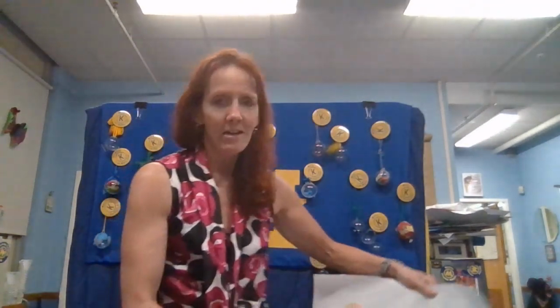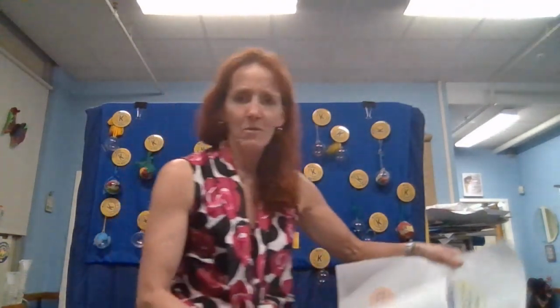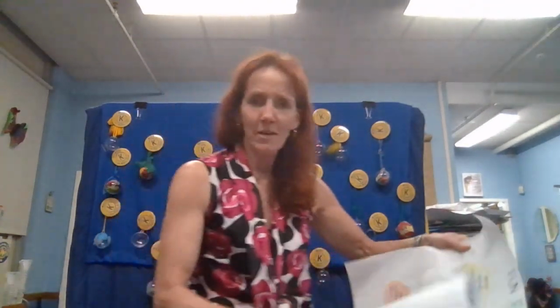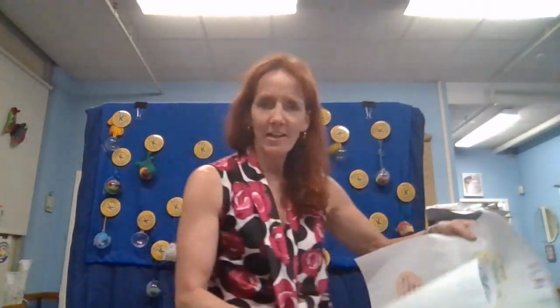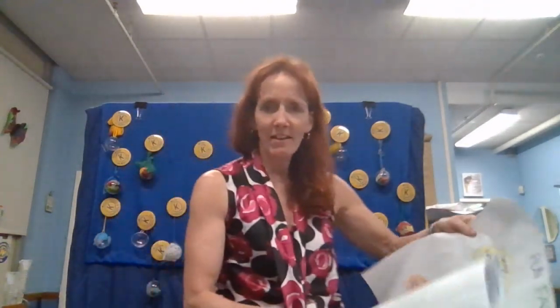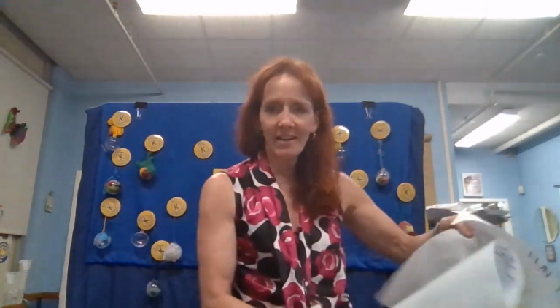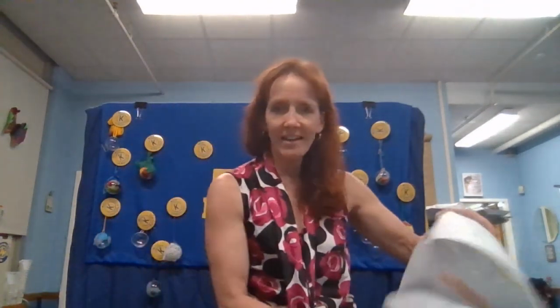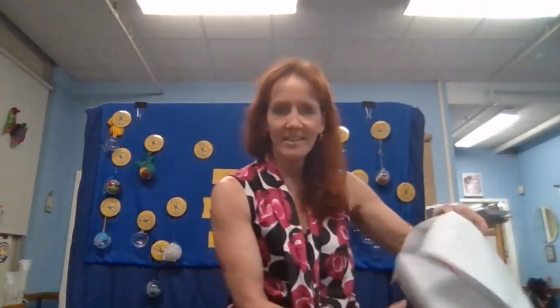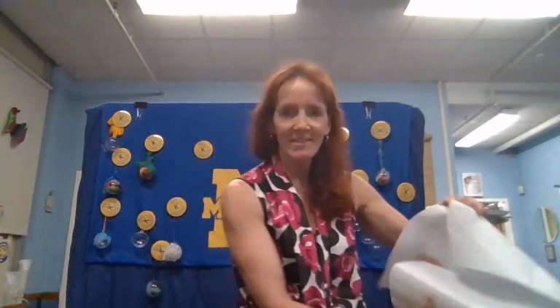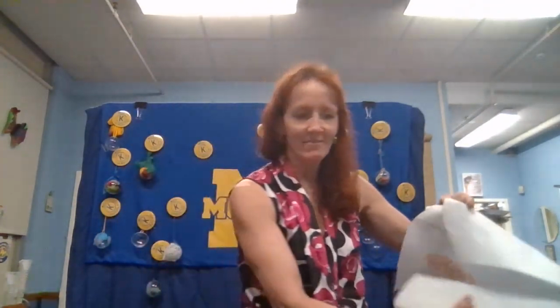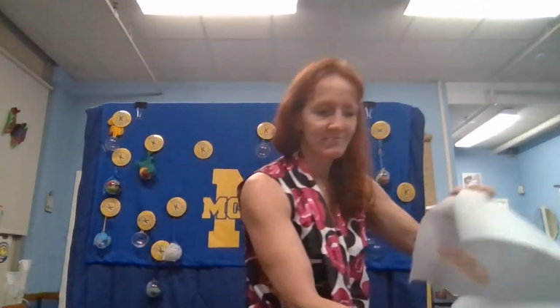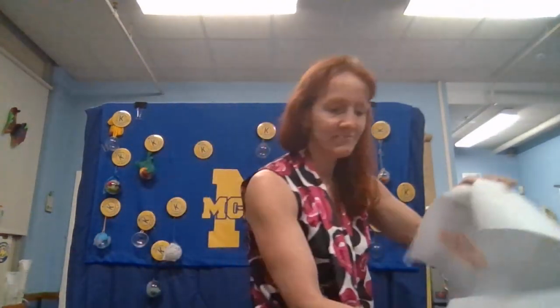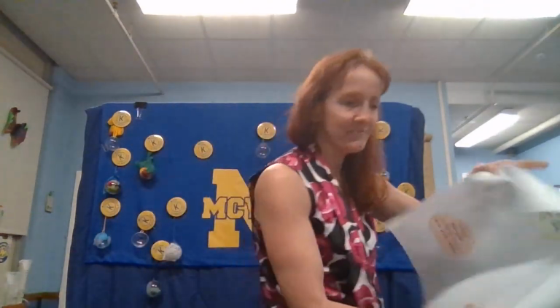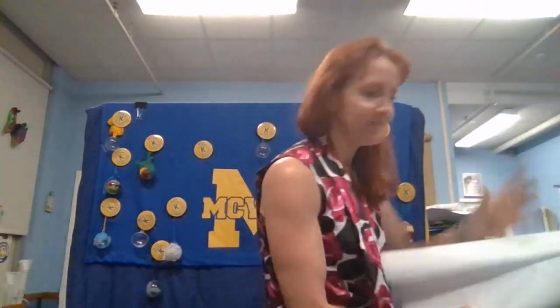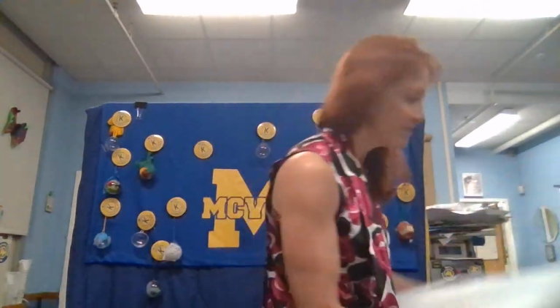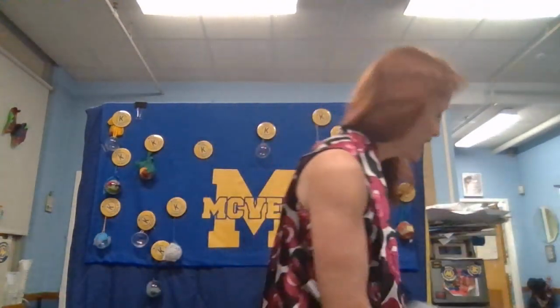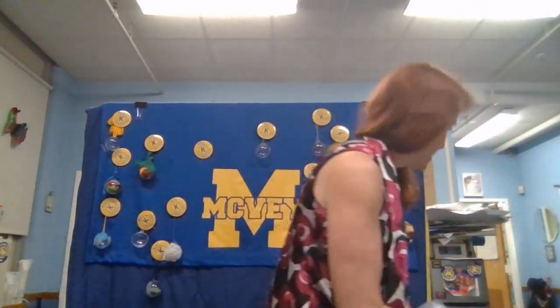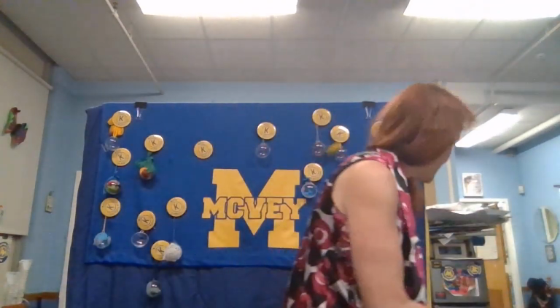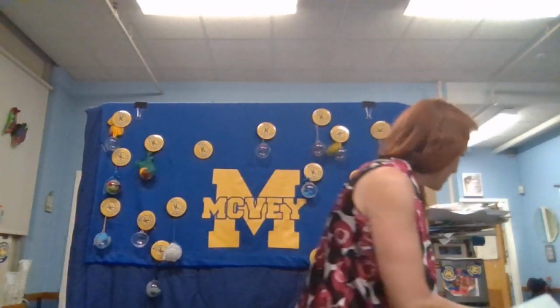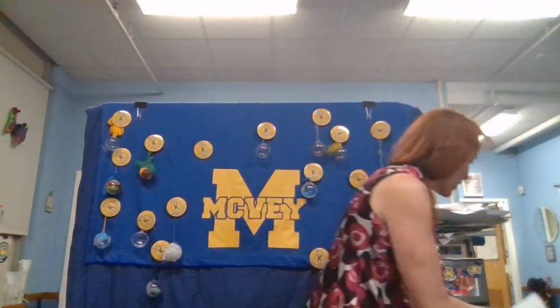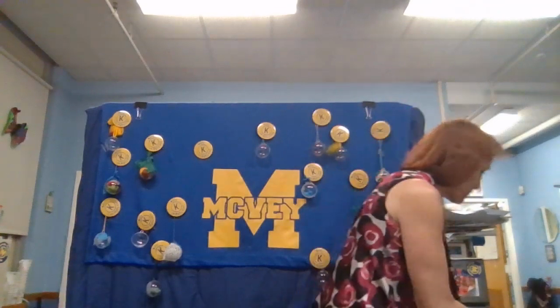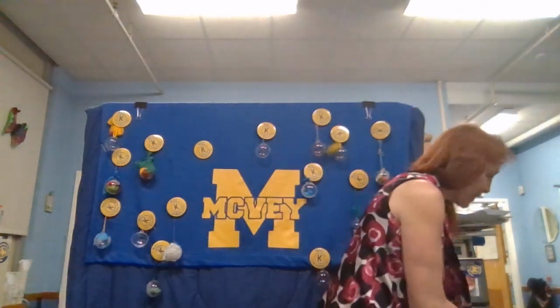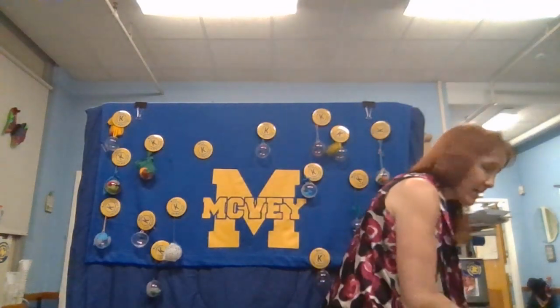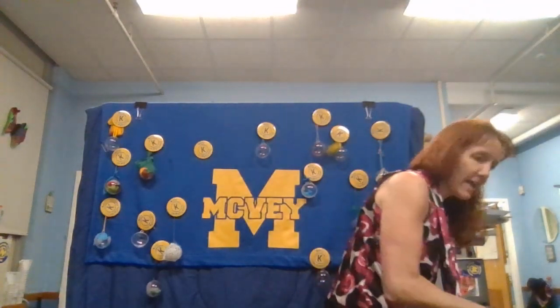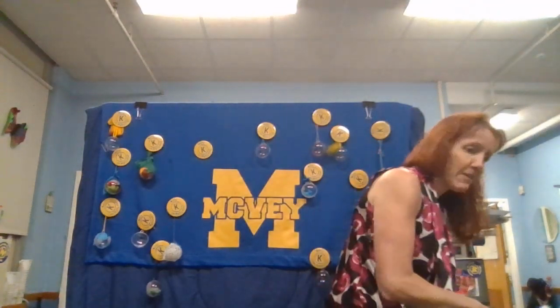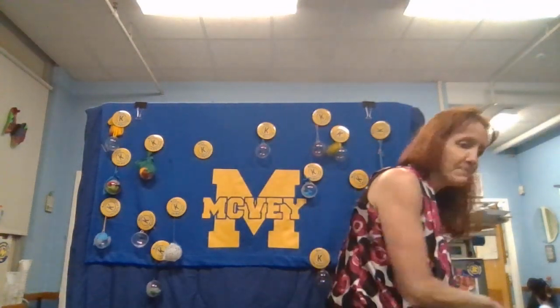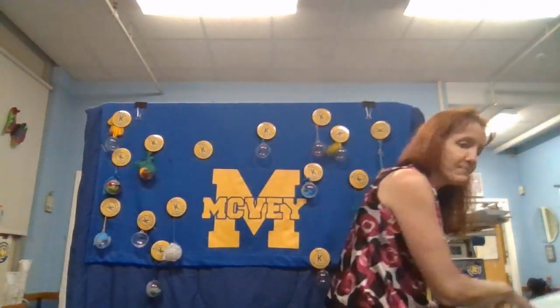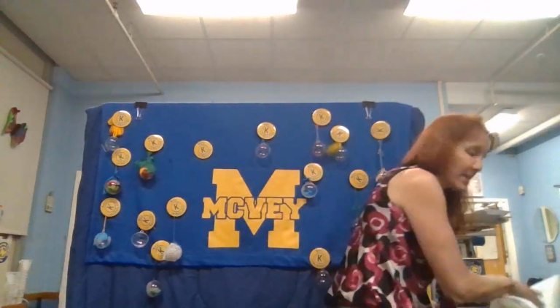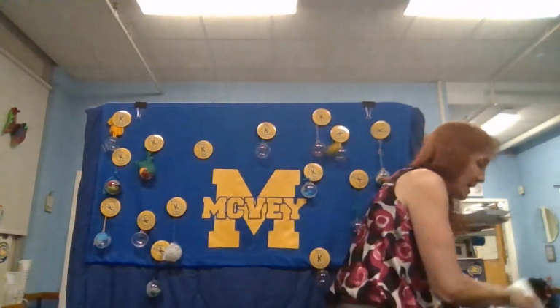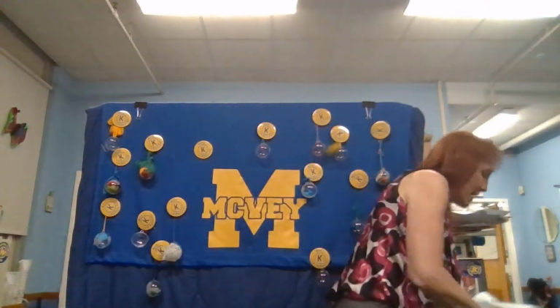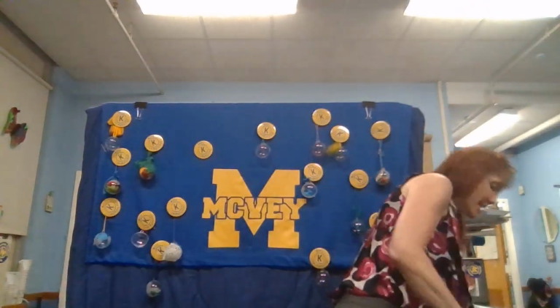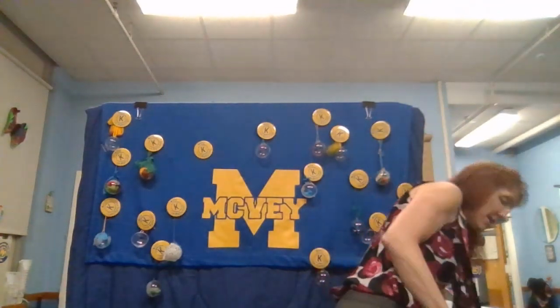Another thing that was indicated is that George Washington did not live in the White House. Well, what do you think that is? See if you can figure that out.